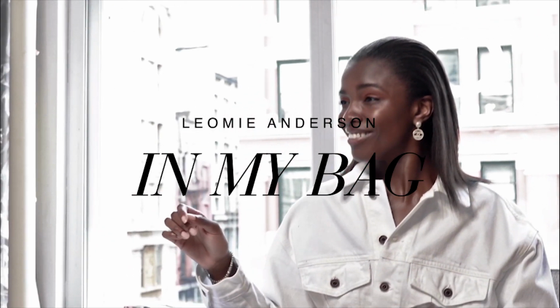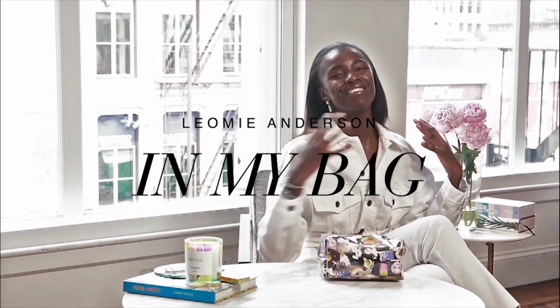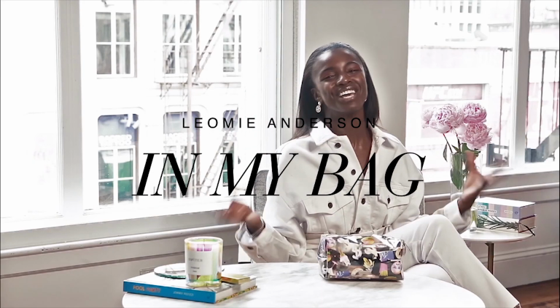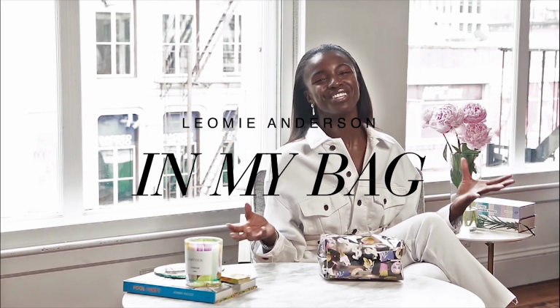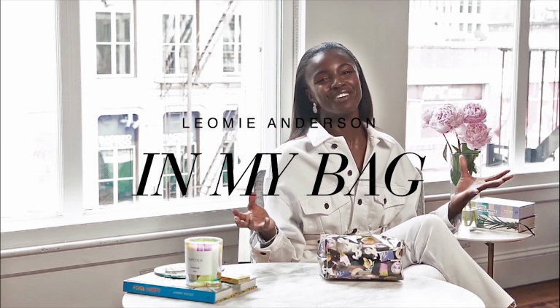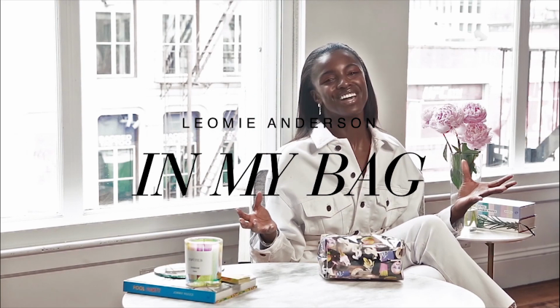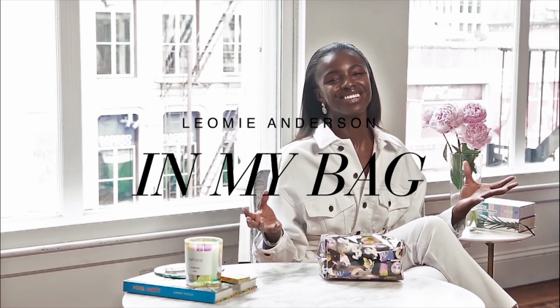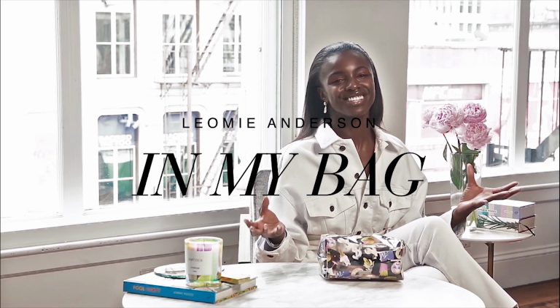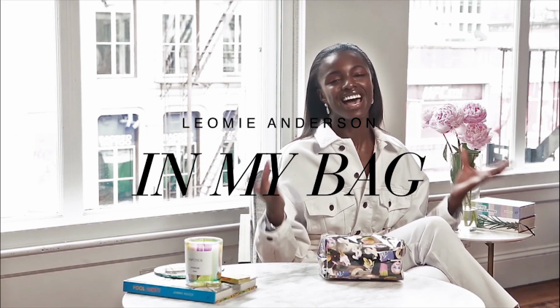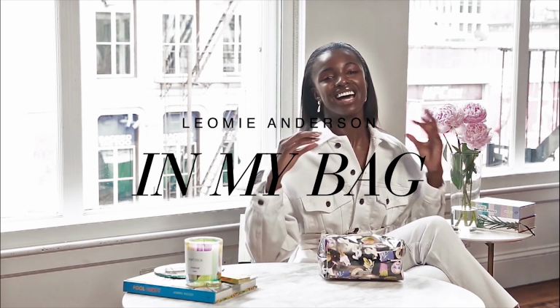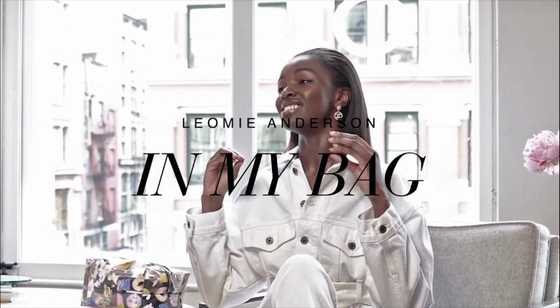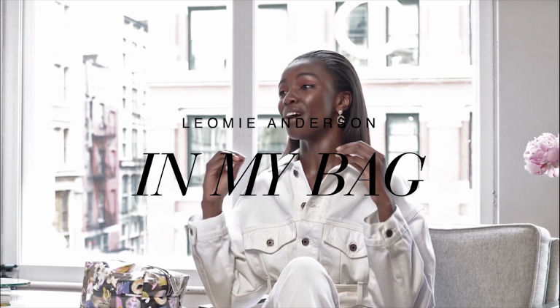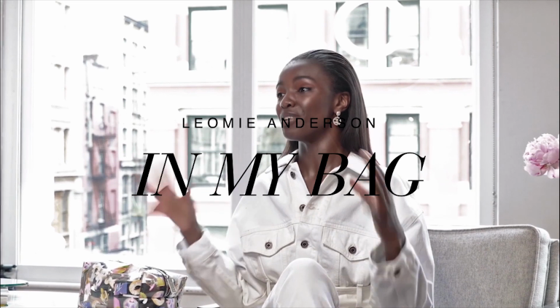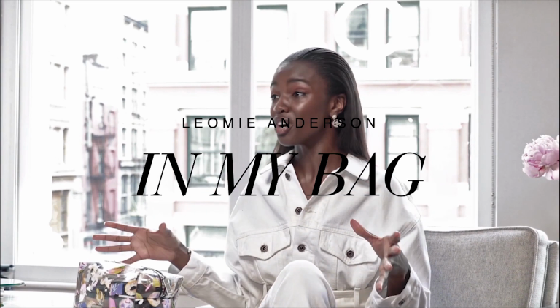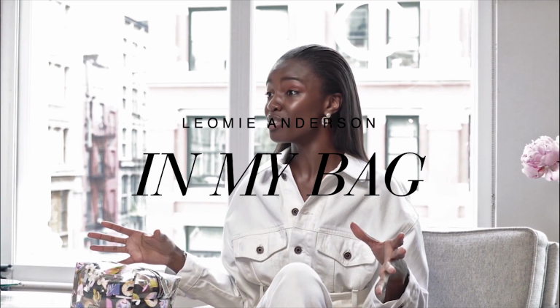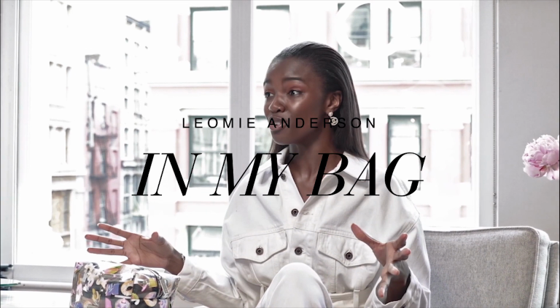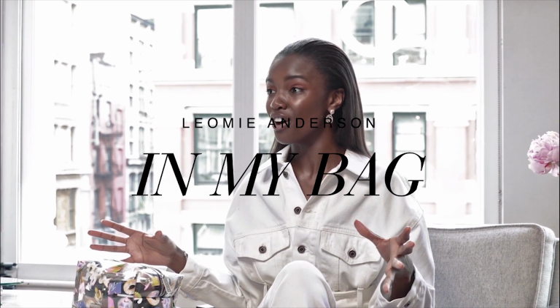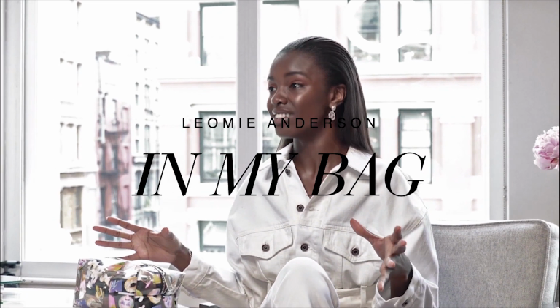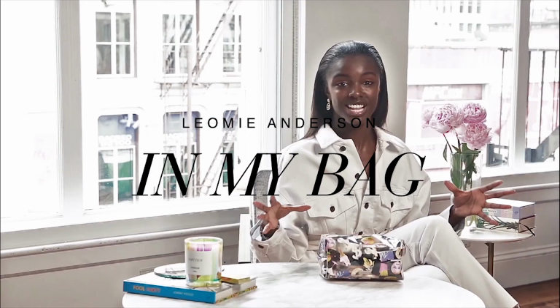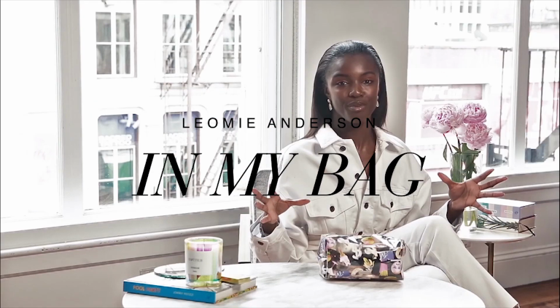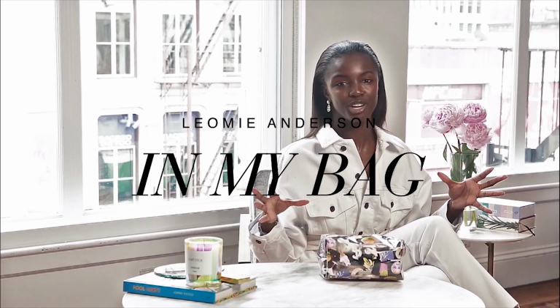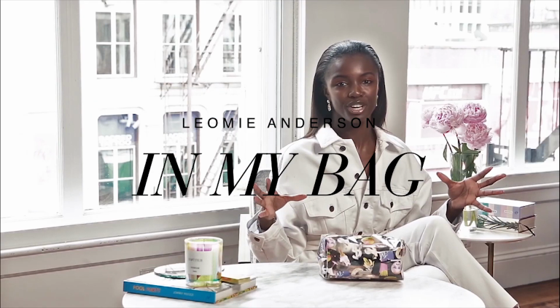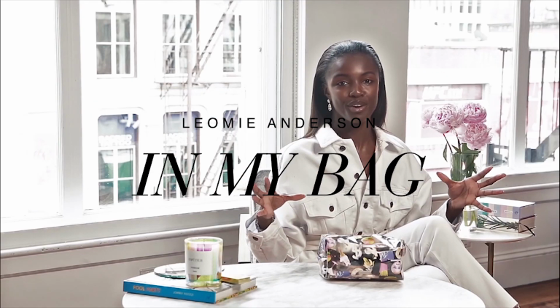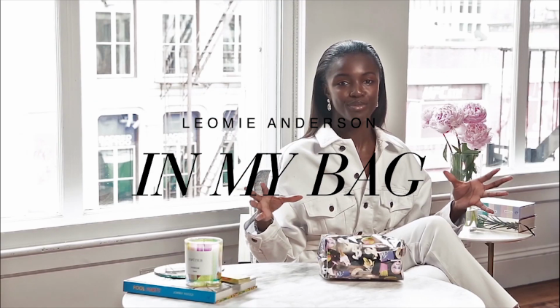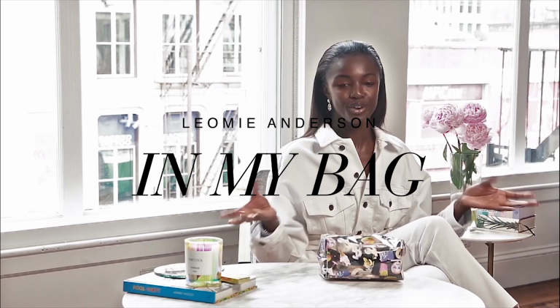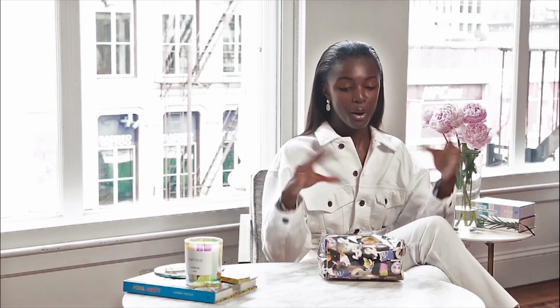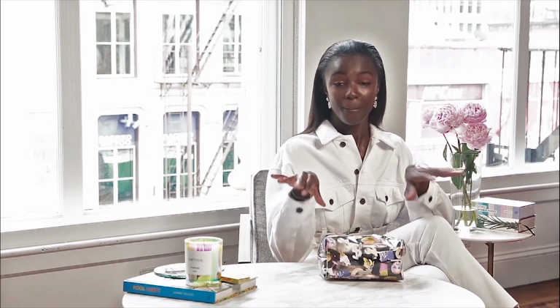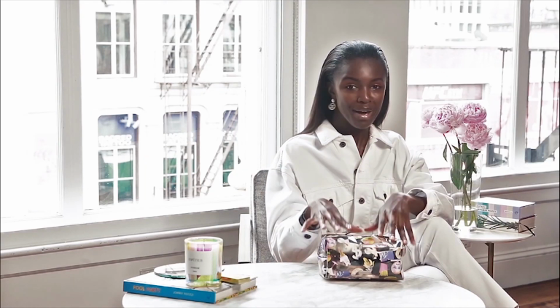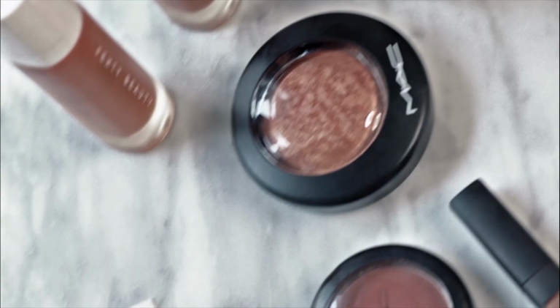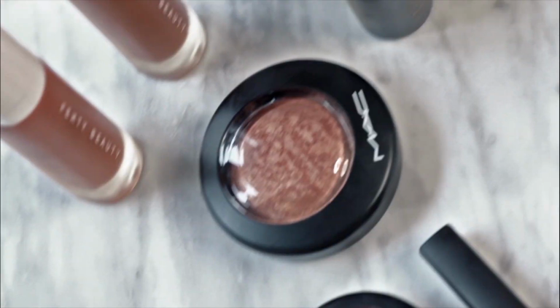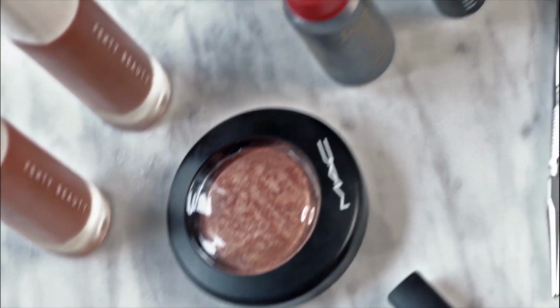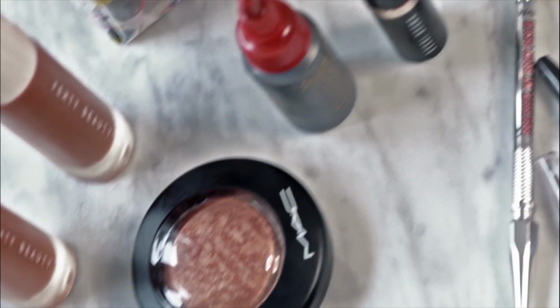Hi! My name is Leomi Anderson and I'm with the Couture, and today we're going to be going through my makeup bag.